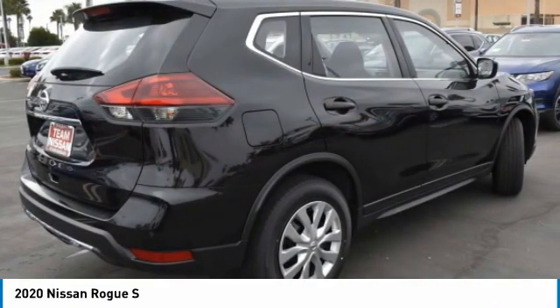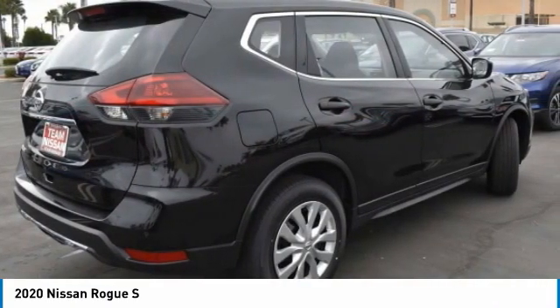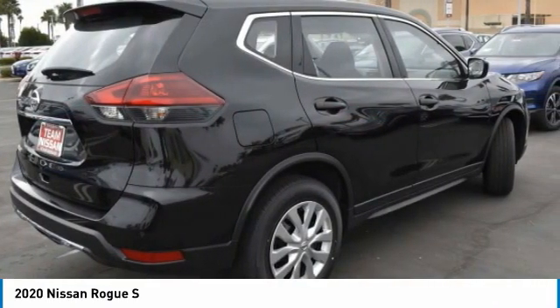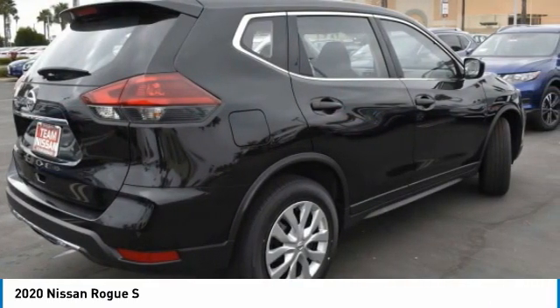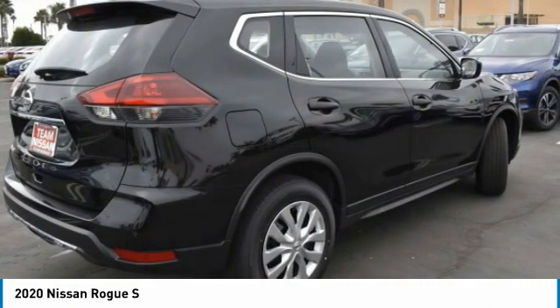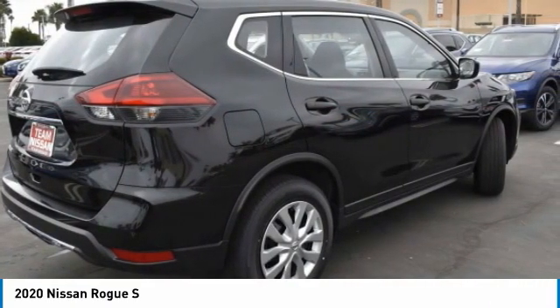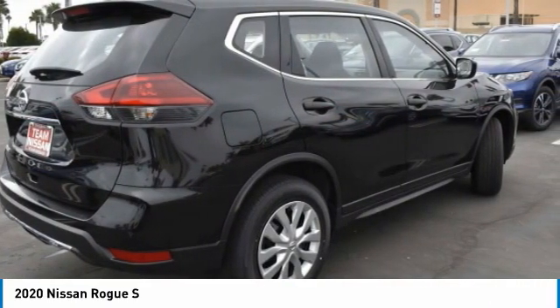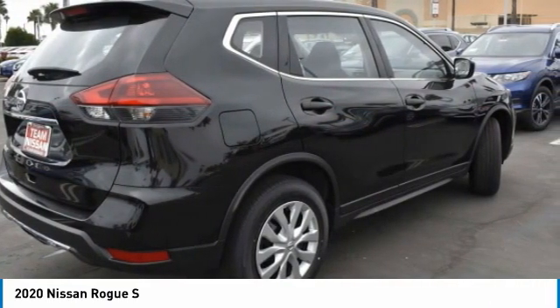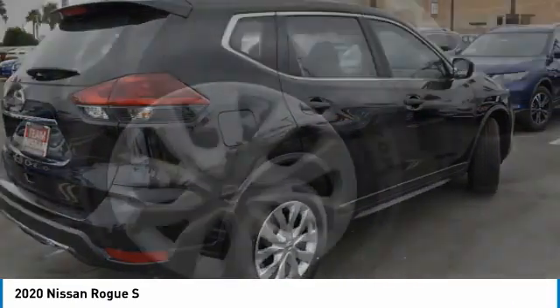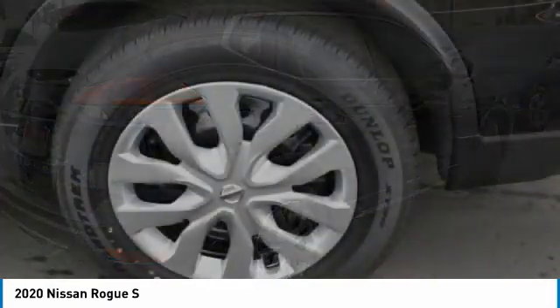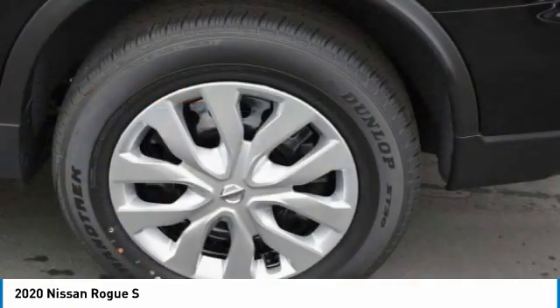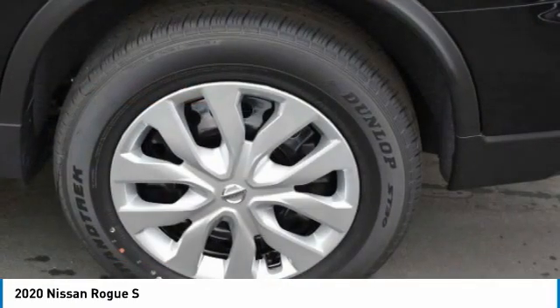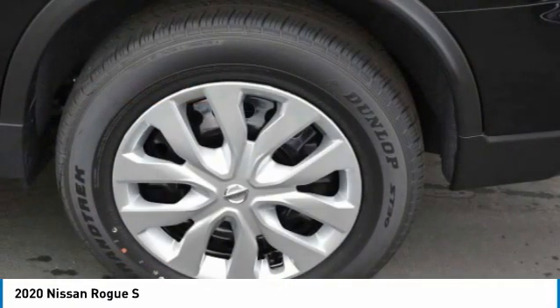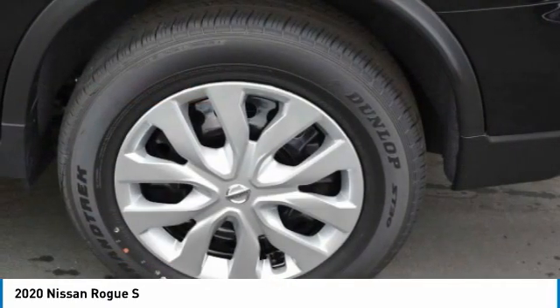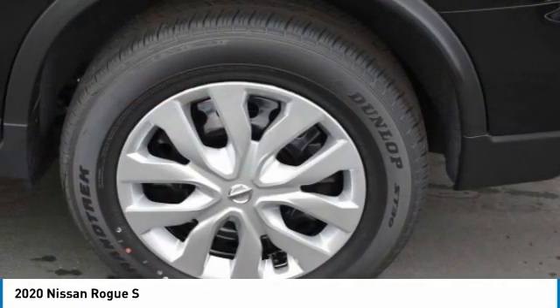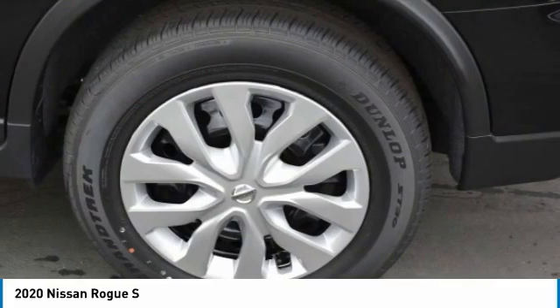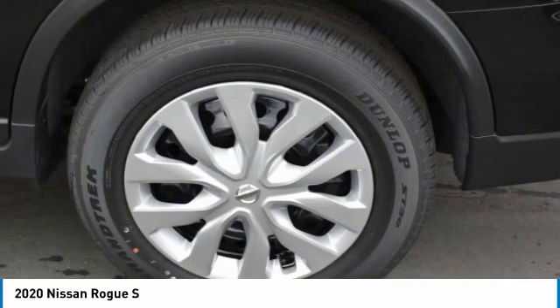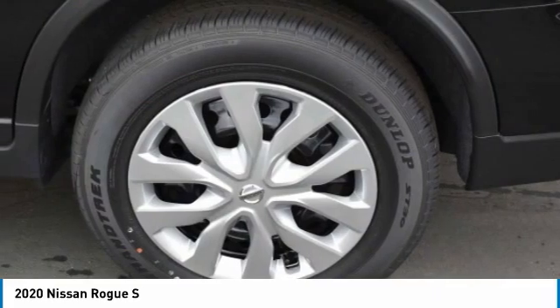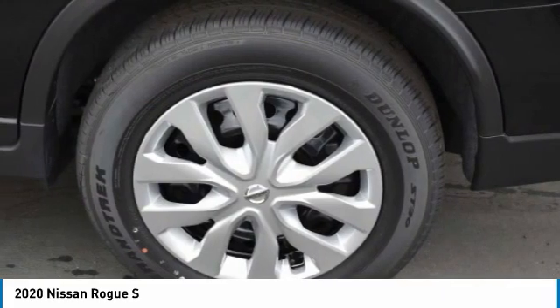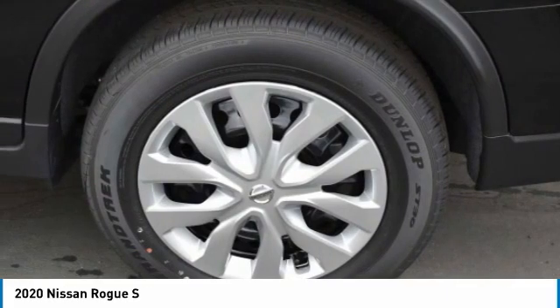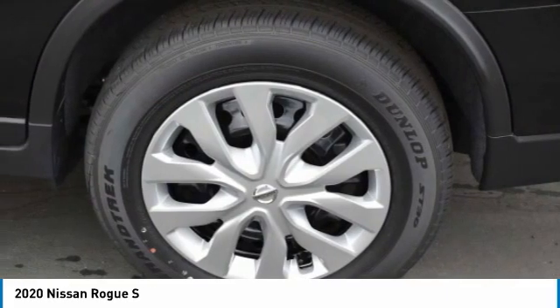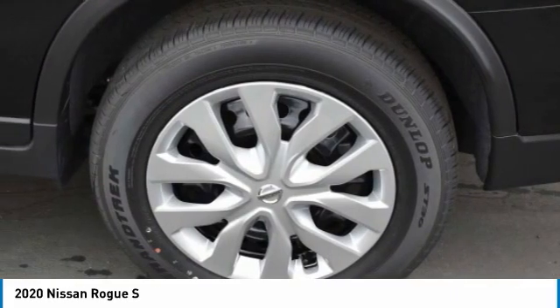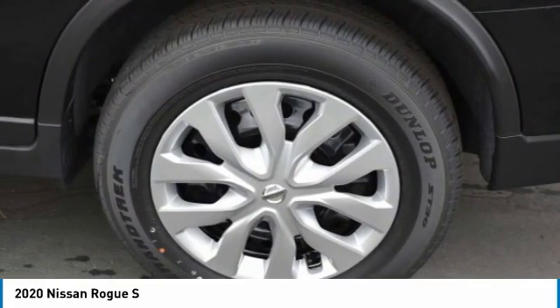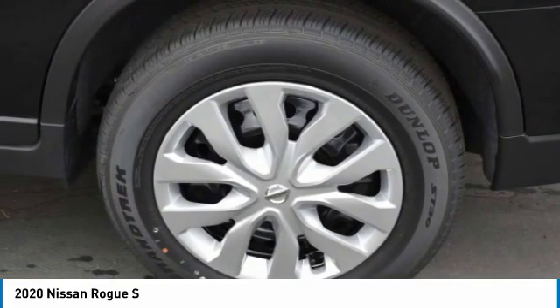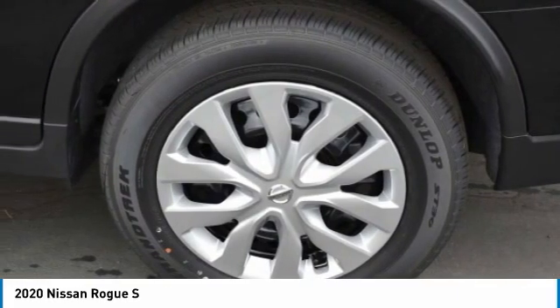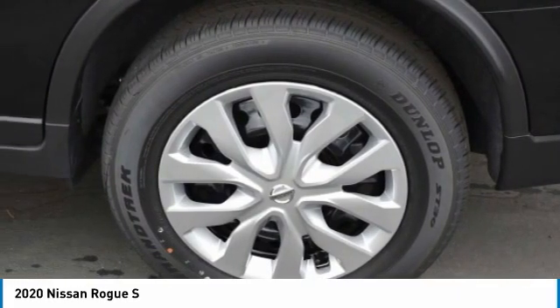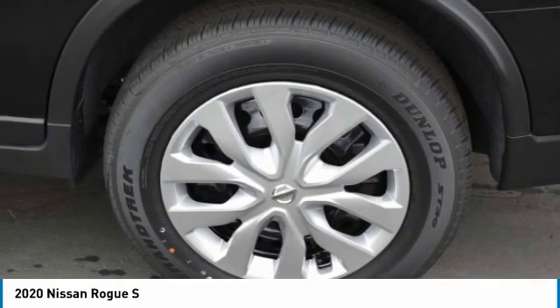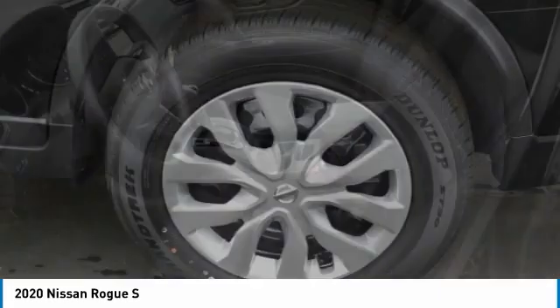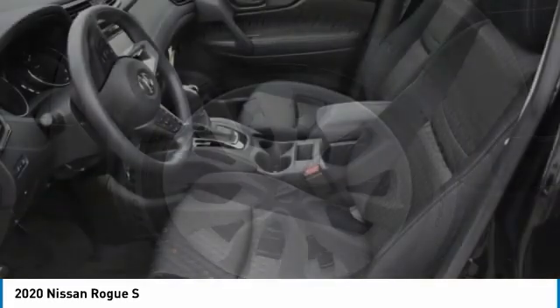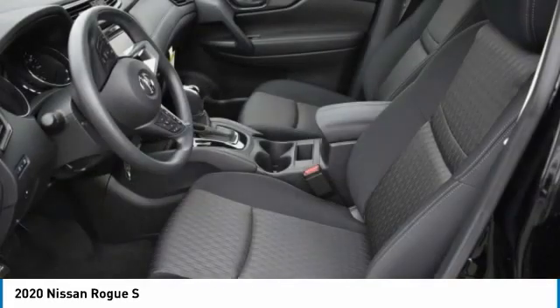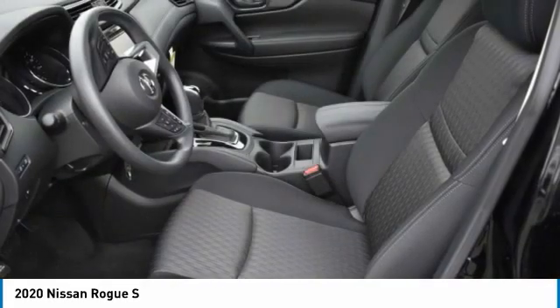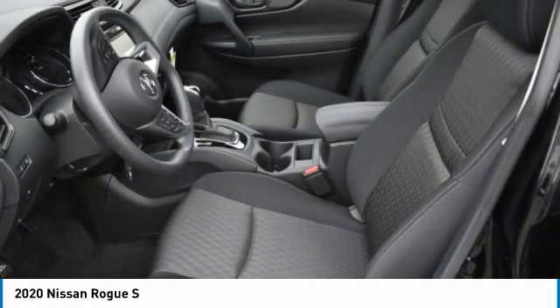This vehicle has less than 100 miles. Here are some of this vehicle's great options: rear spoiler,